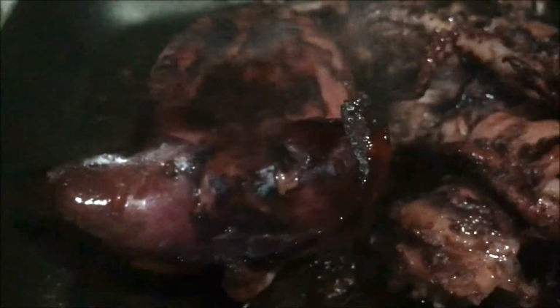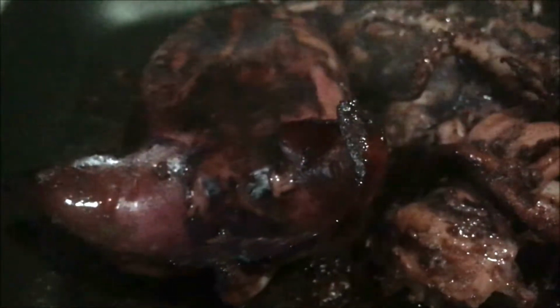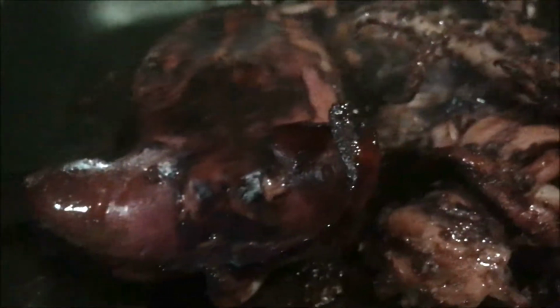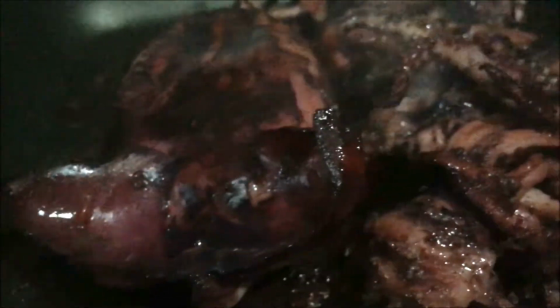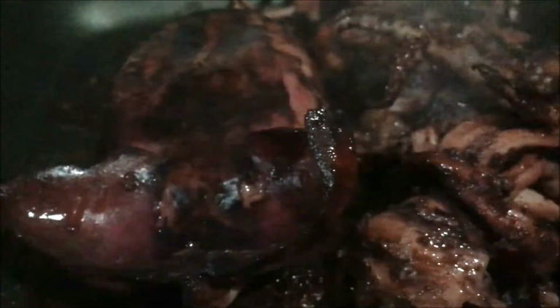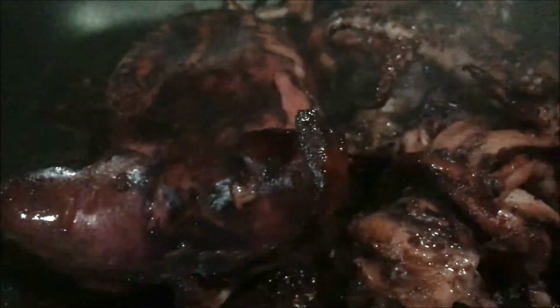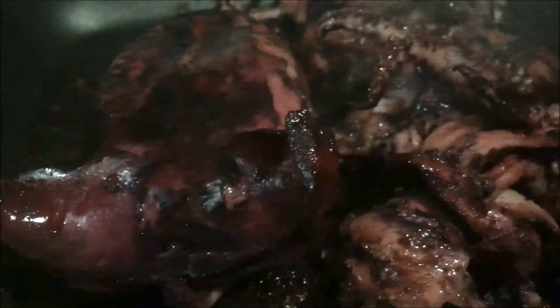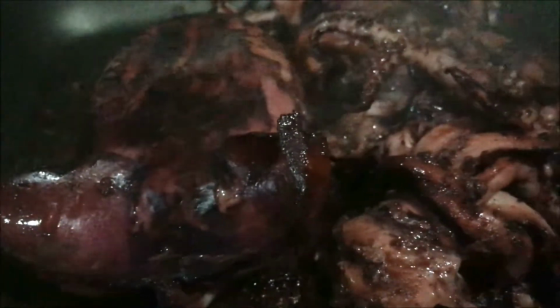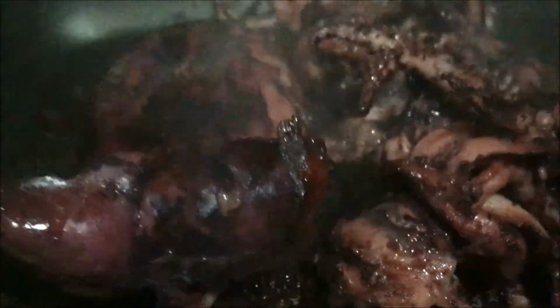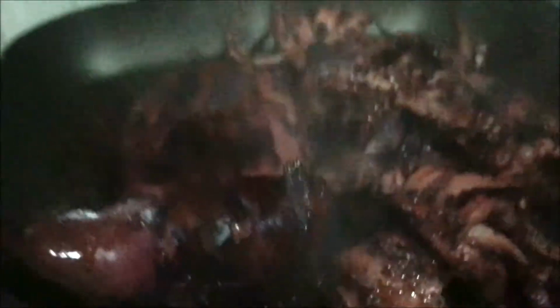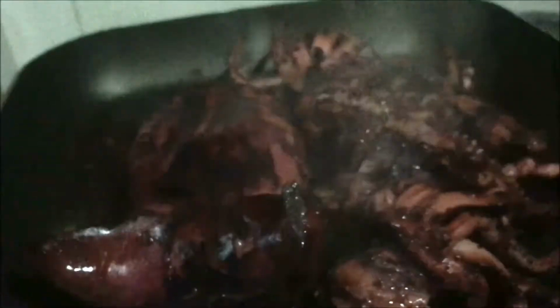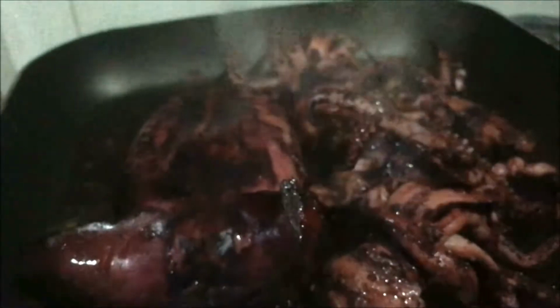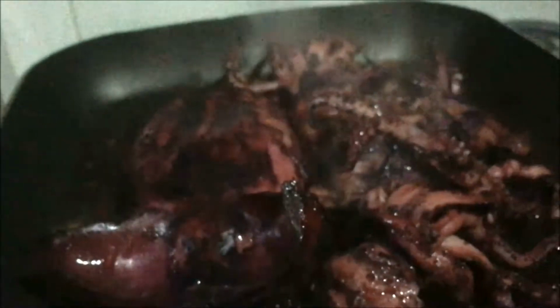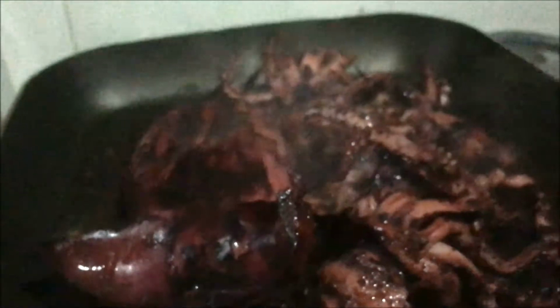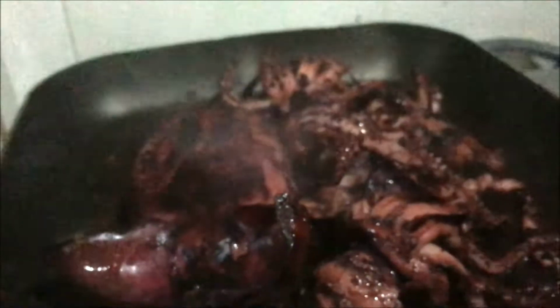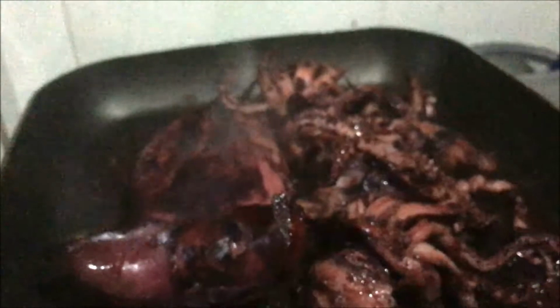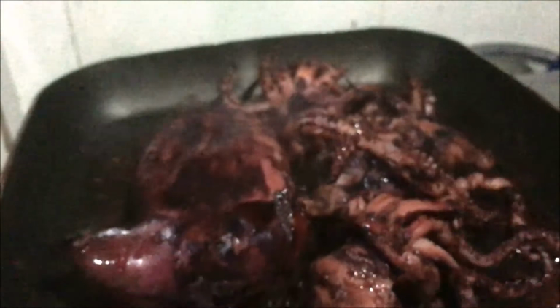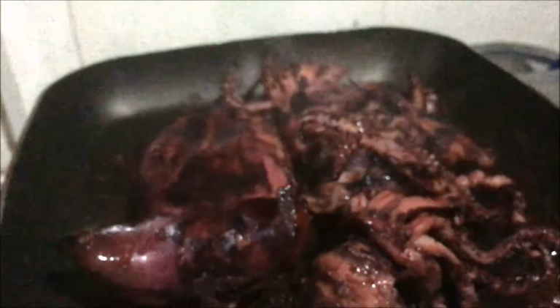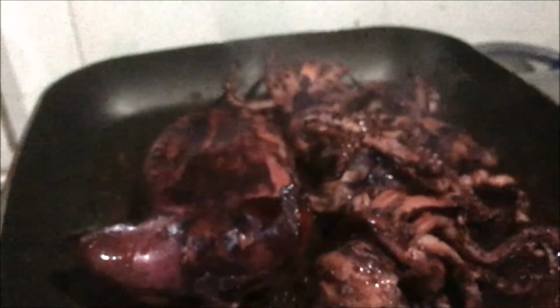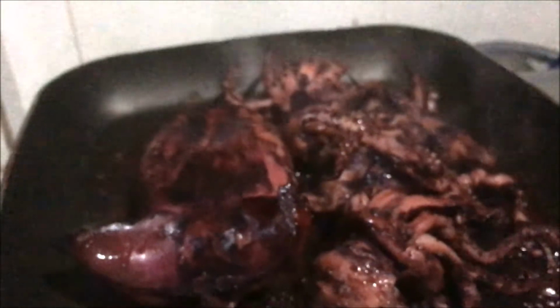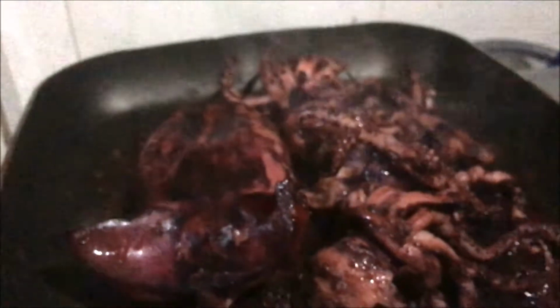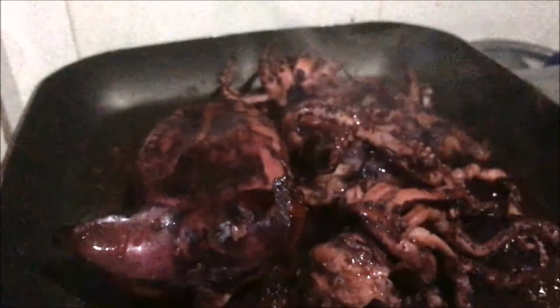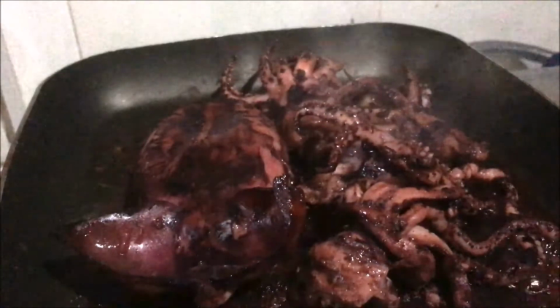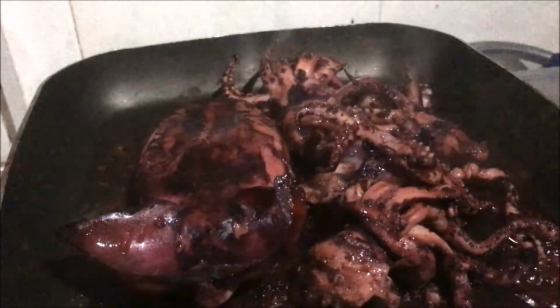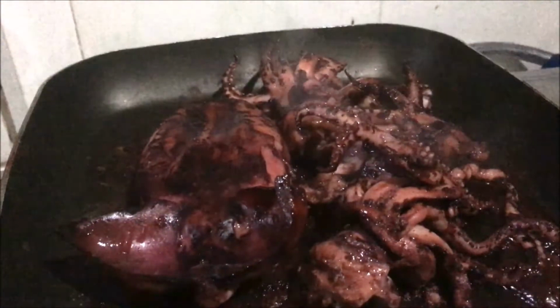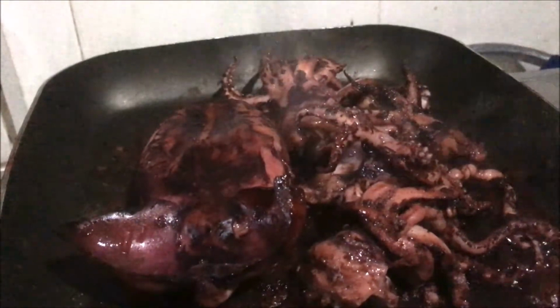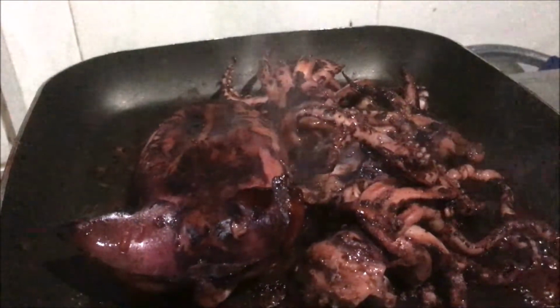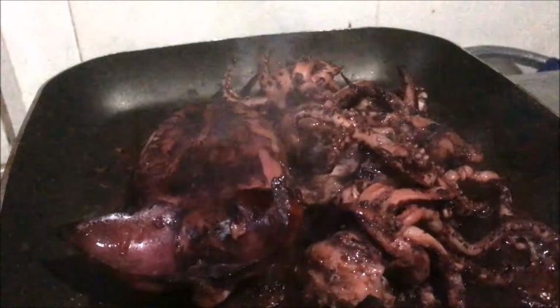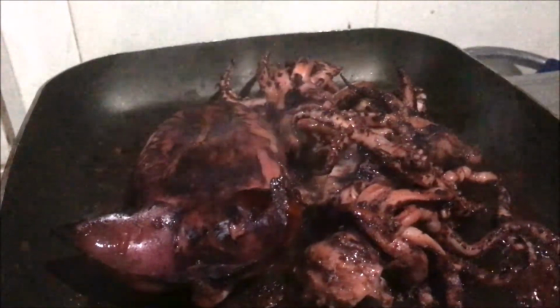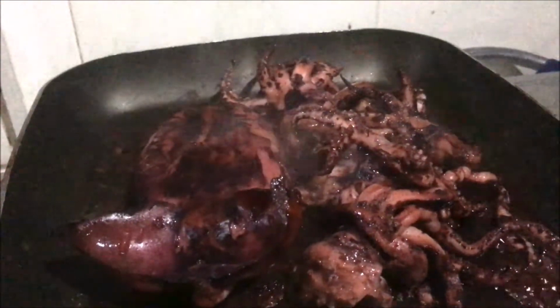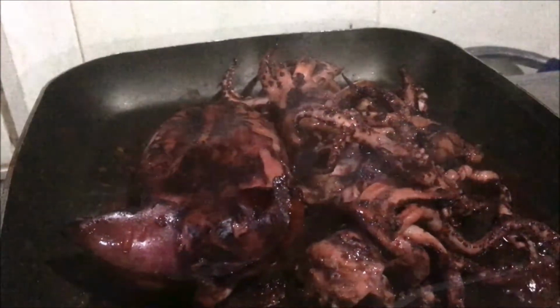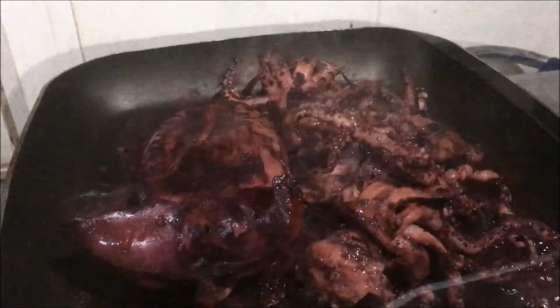Some skin is tender enough to be left on, and some even remove it. Trim the hard part of the fins.